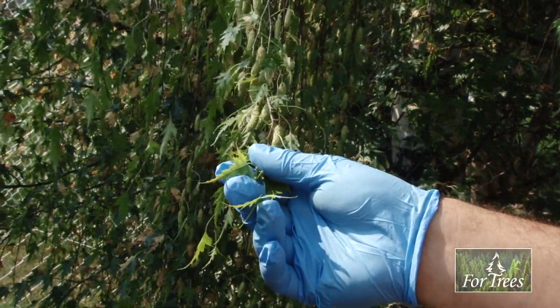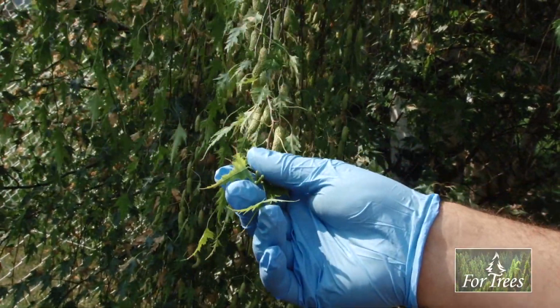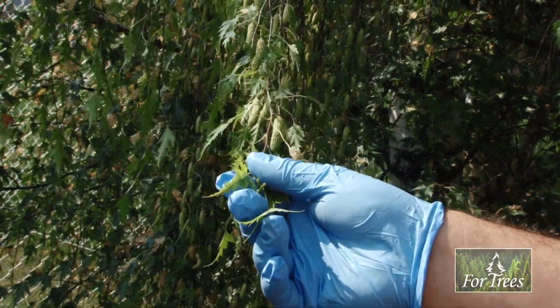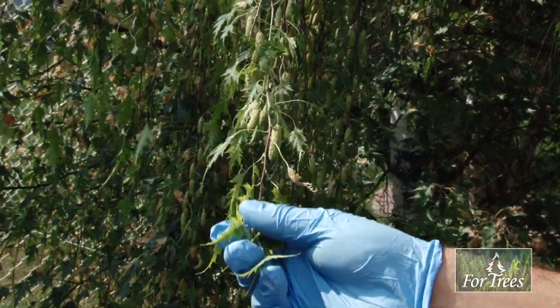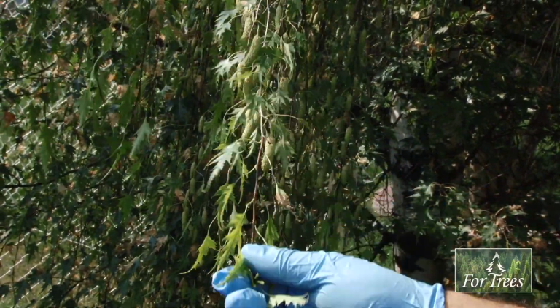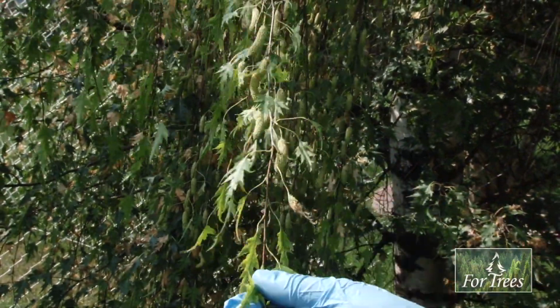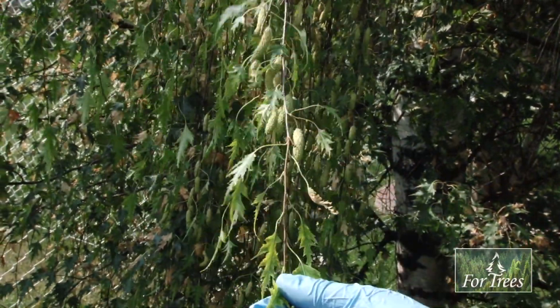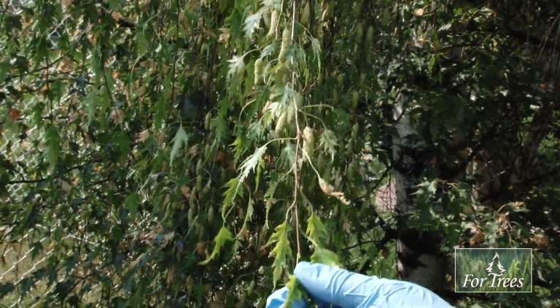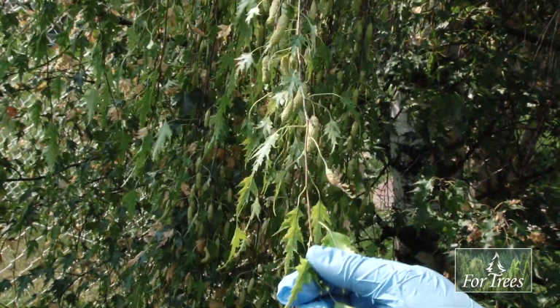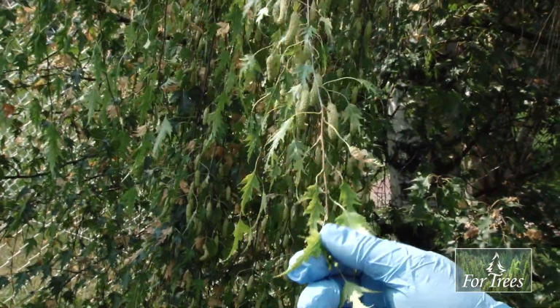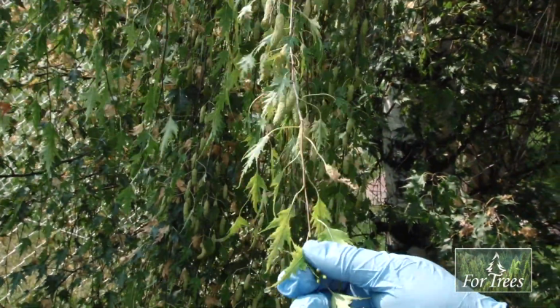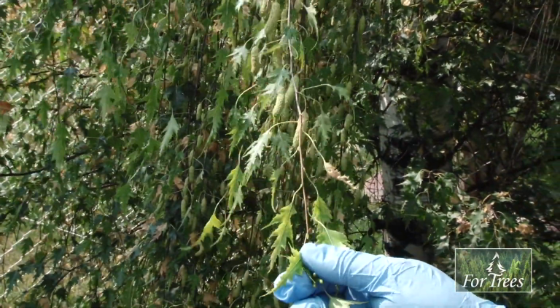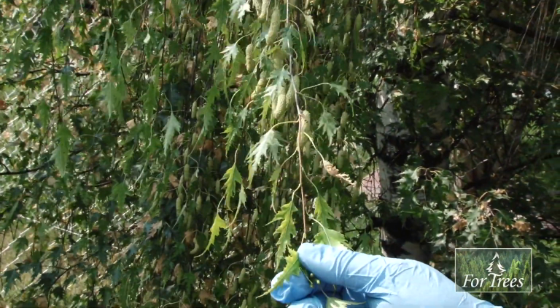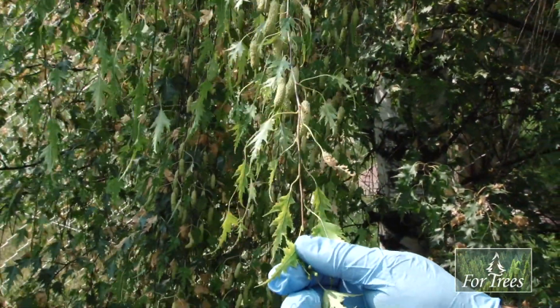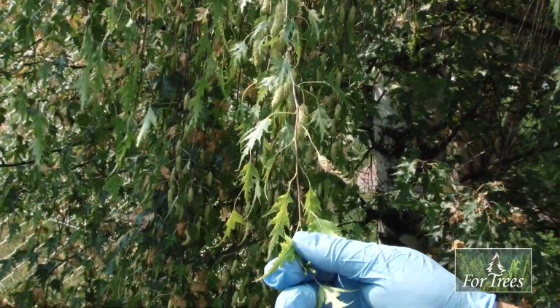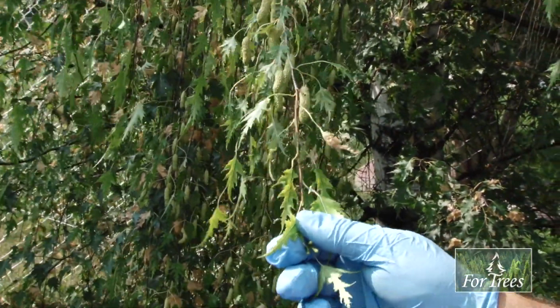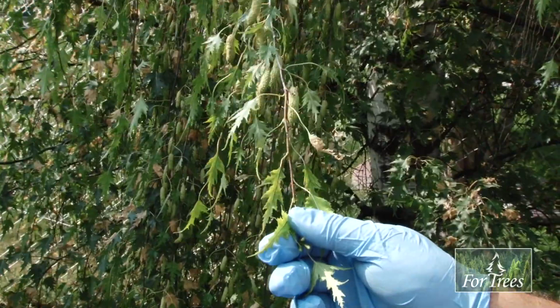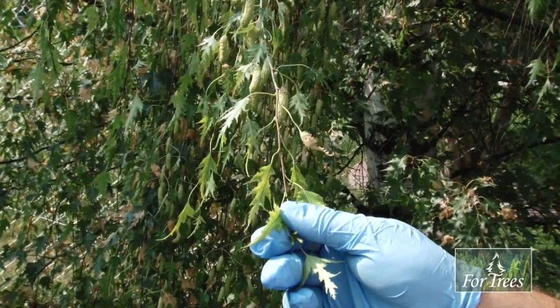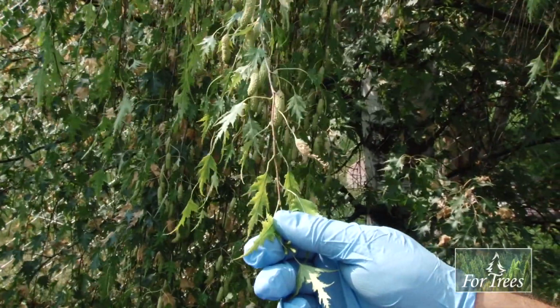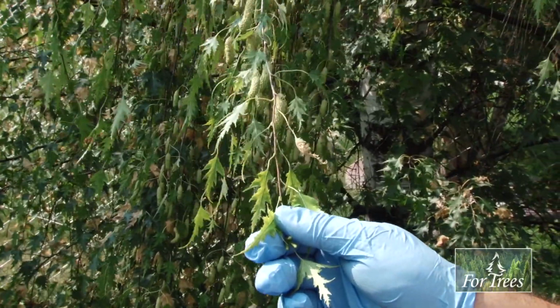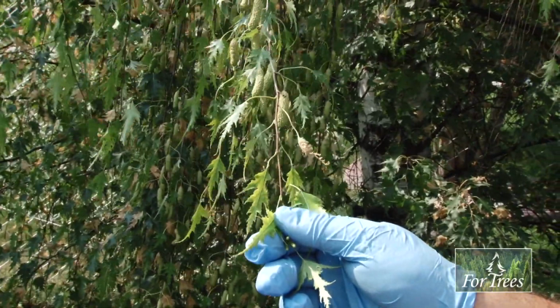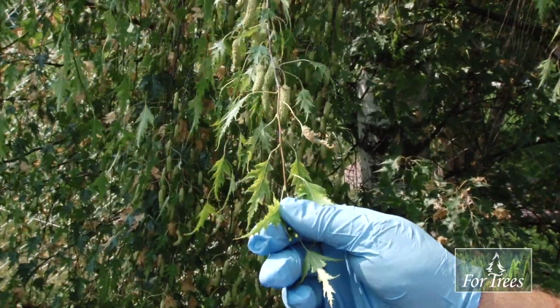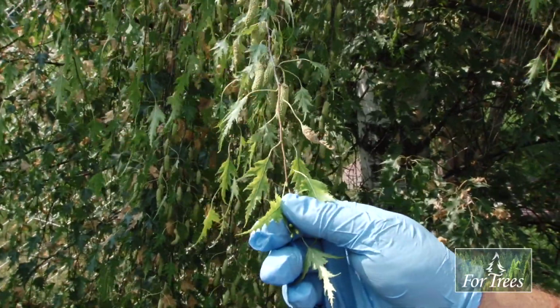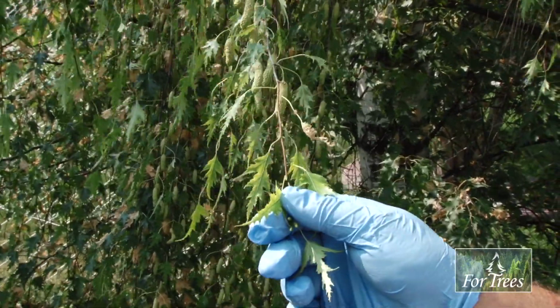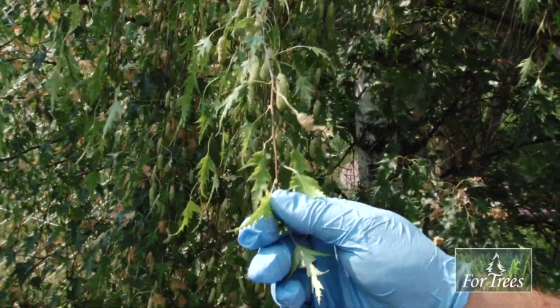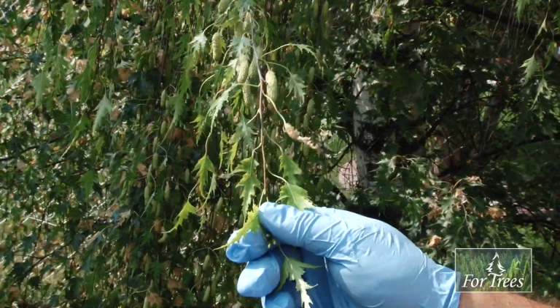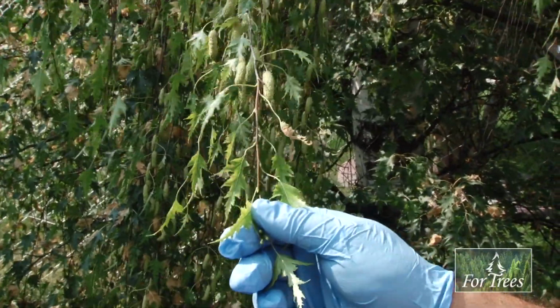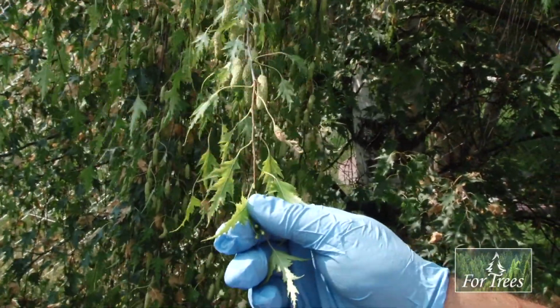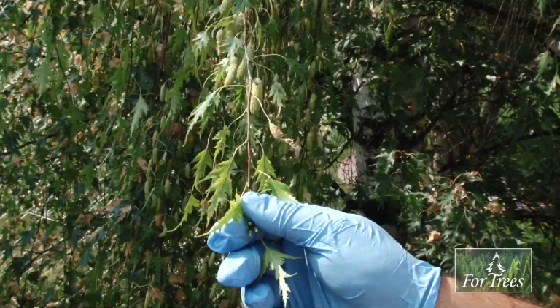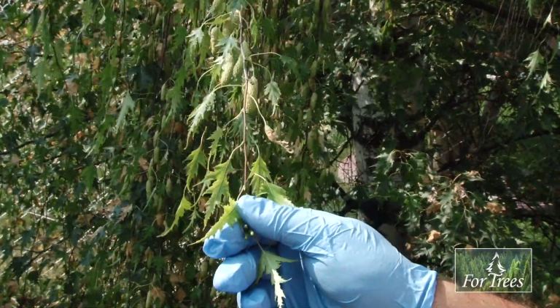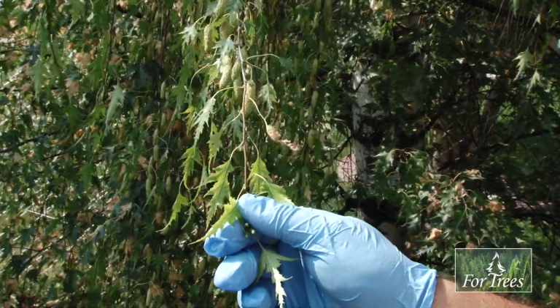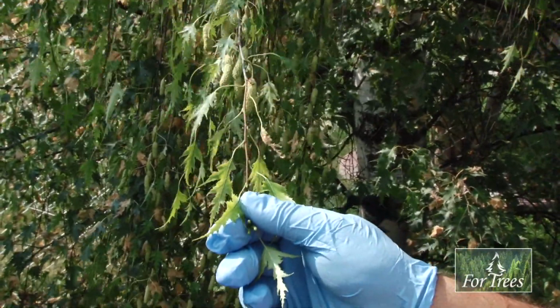The tree basically needs more iron in its sap in order to make high-quality chlorophyll. That's provided with our fertilizer treatment which, like the tree injection, takes about two years to fully wear off.